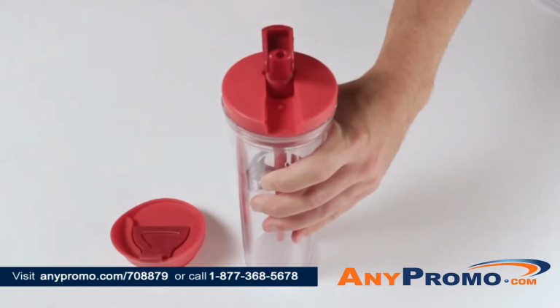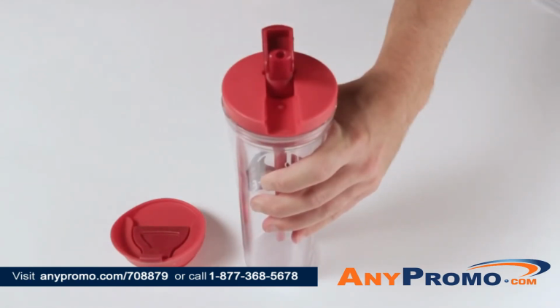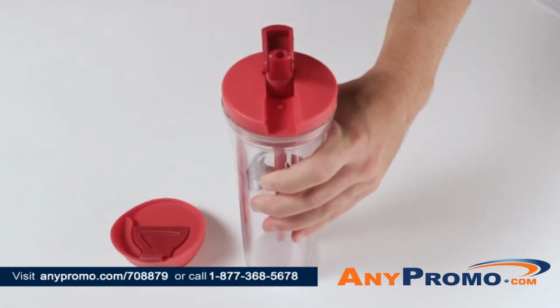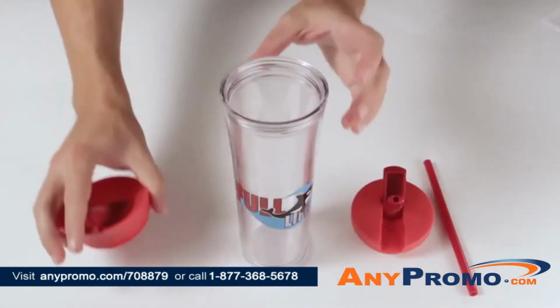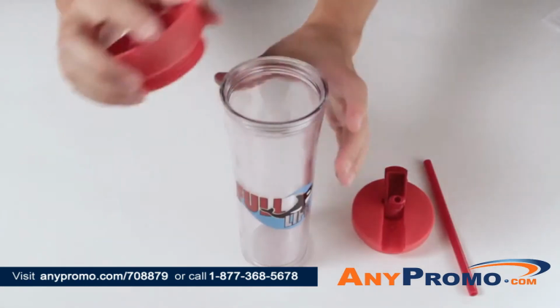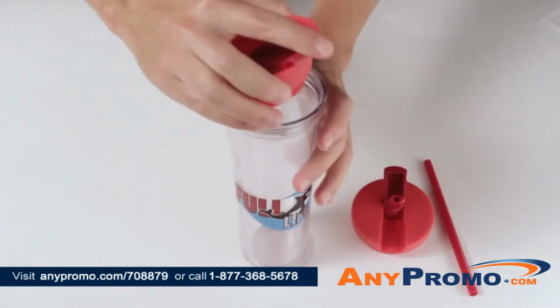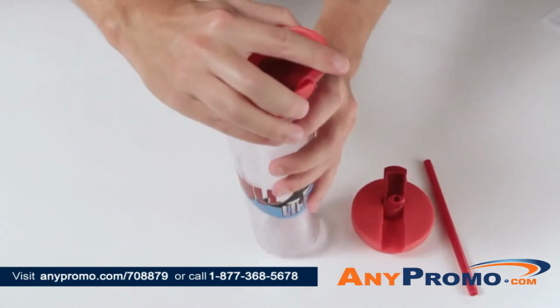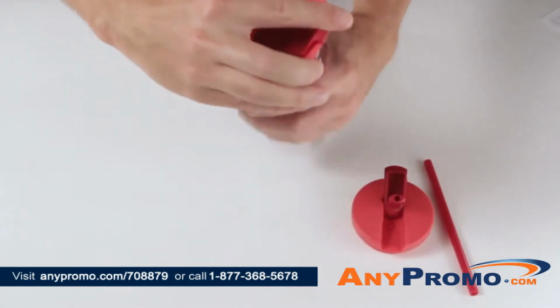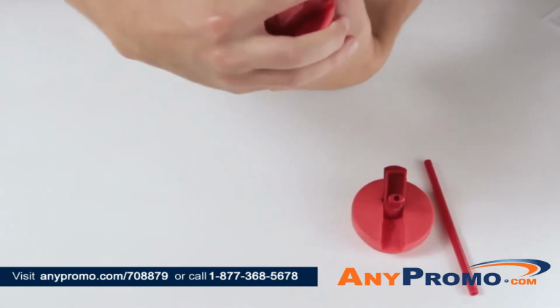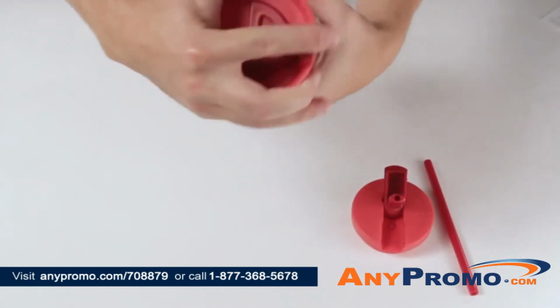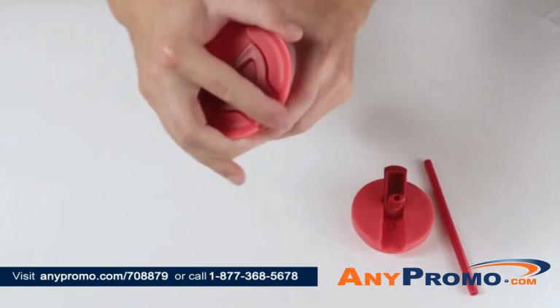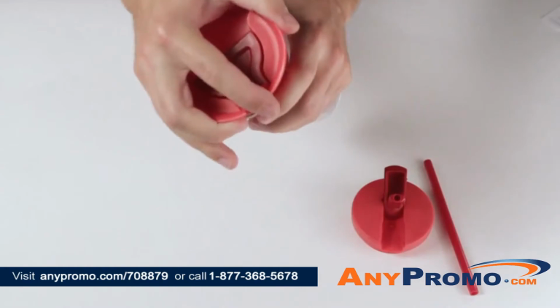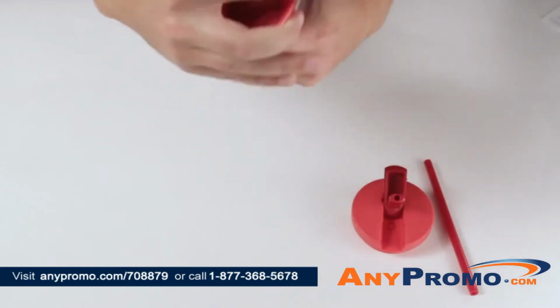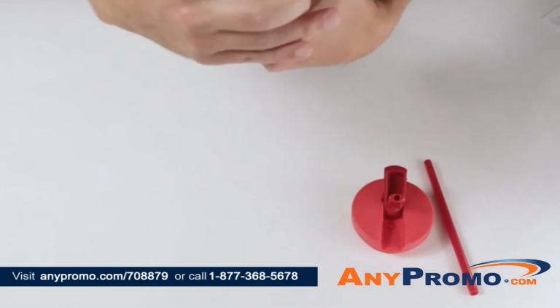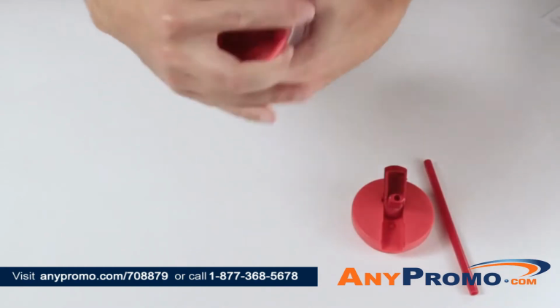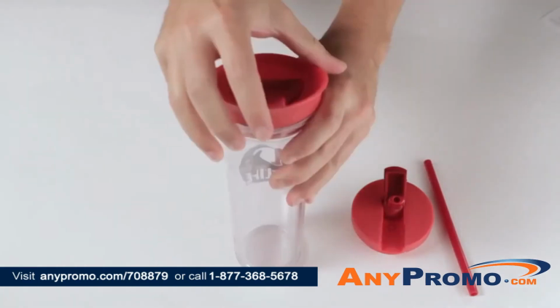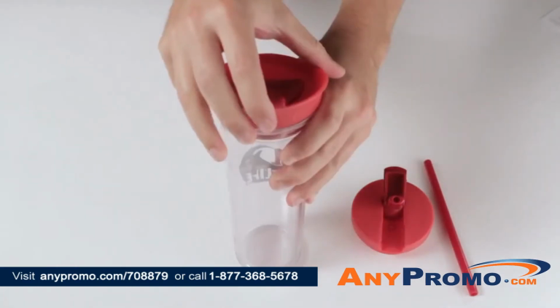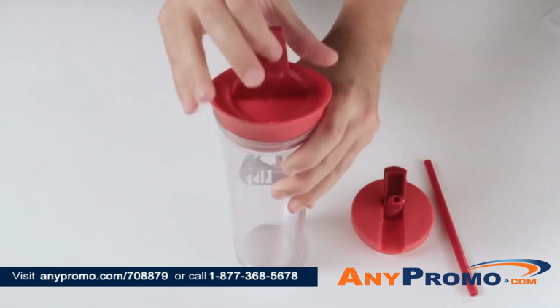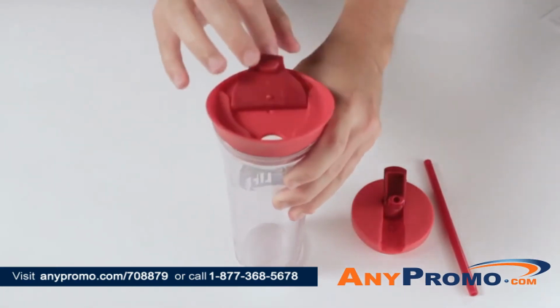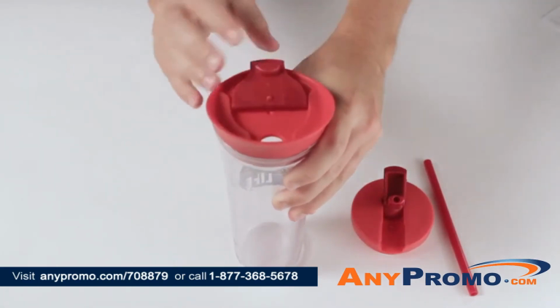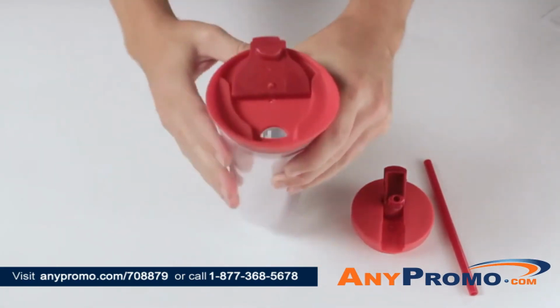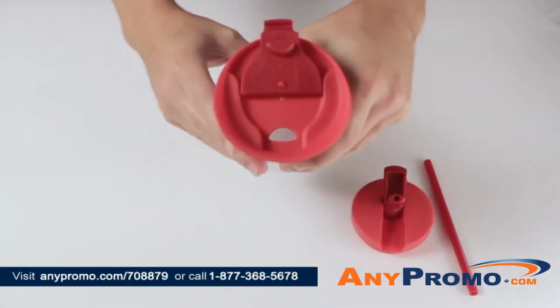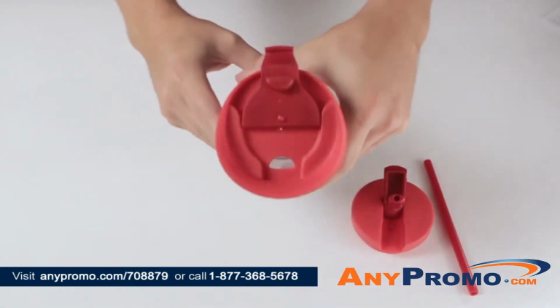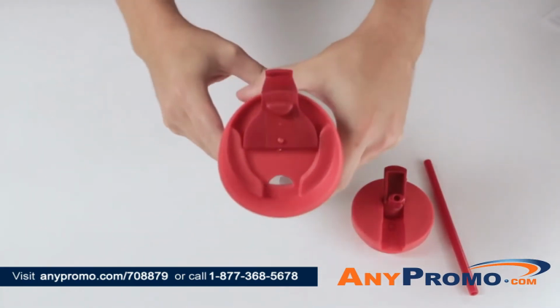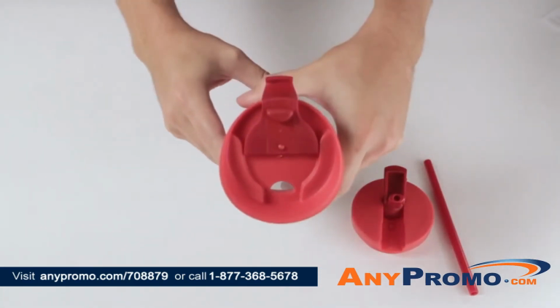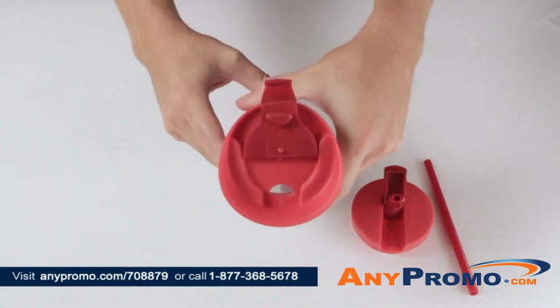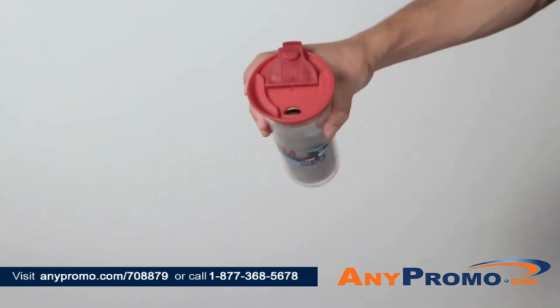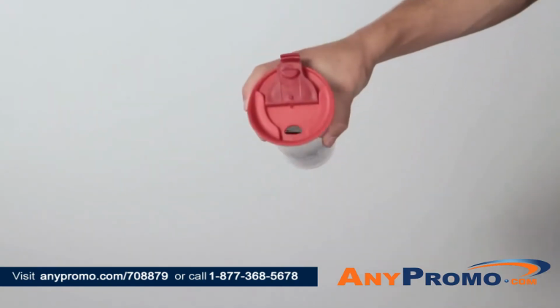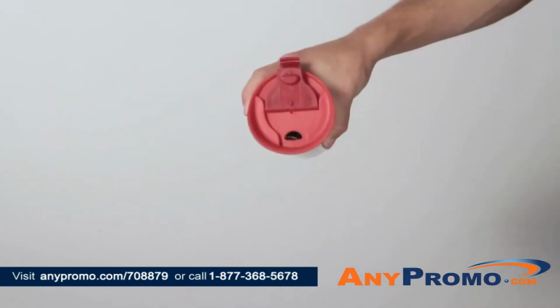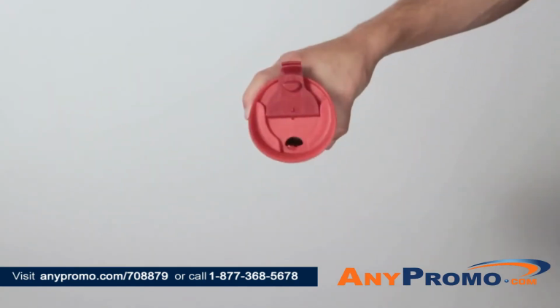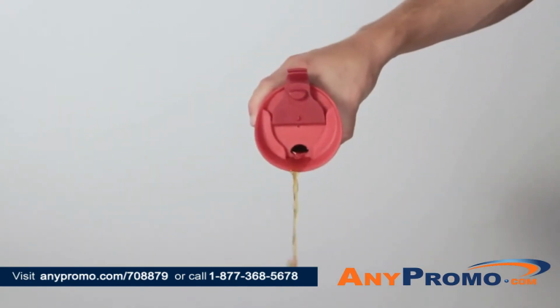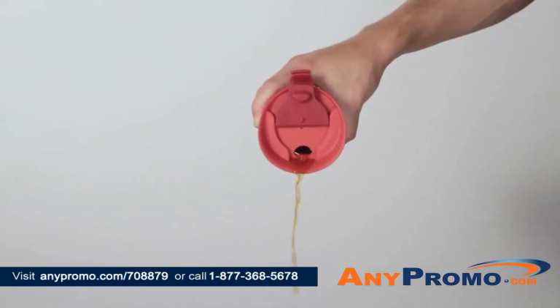For hot beverages, simply screw on the lid with a flip top and enjoy the comforting deliciousness.